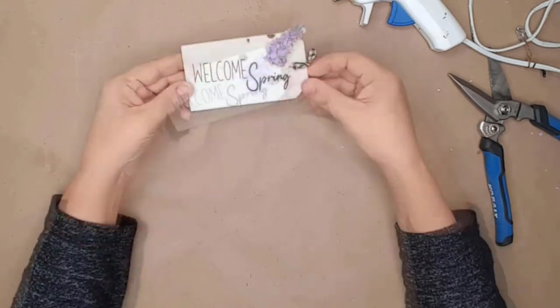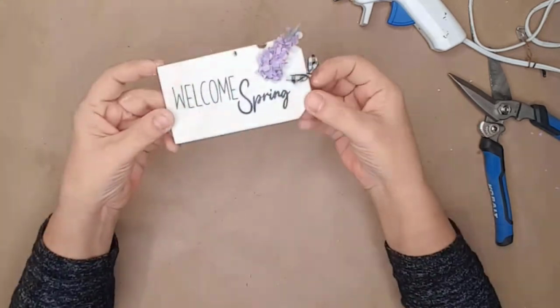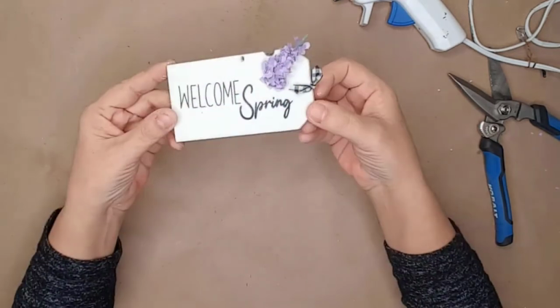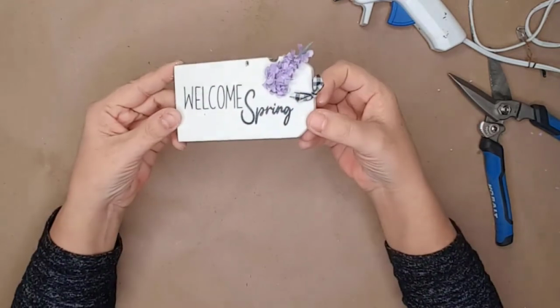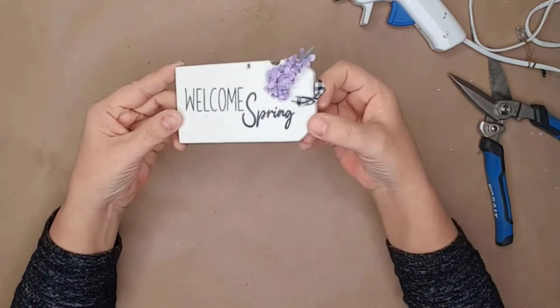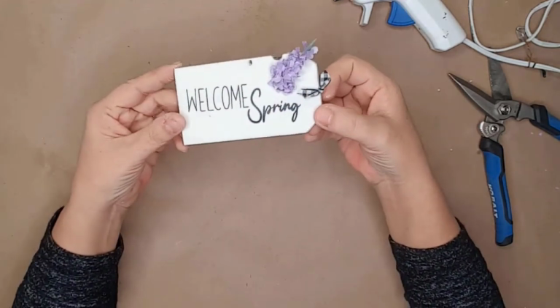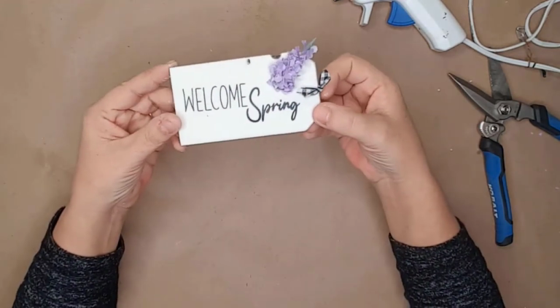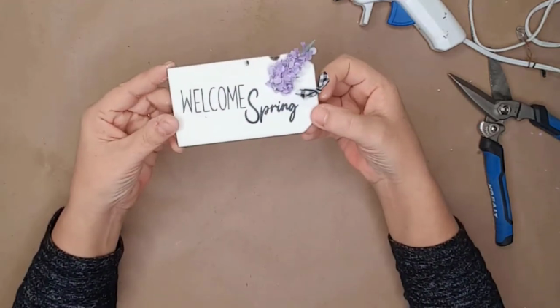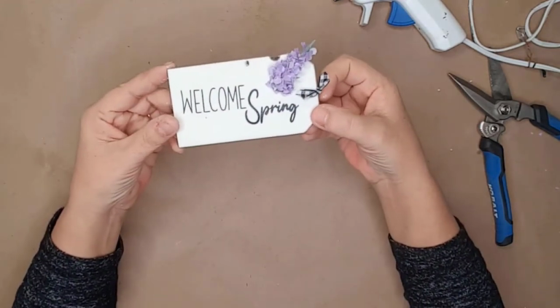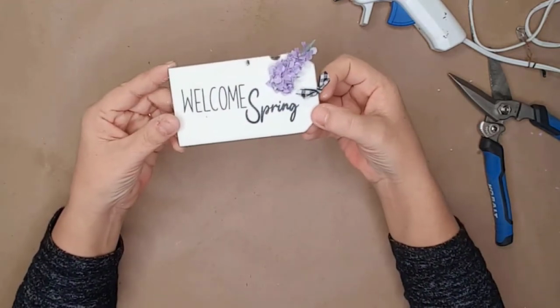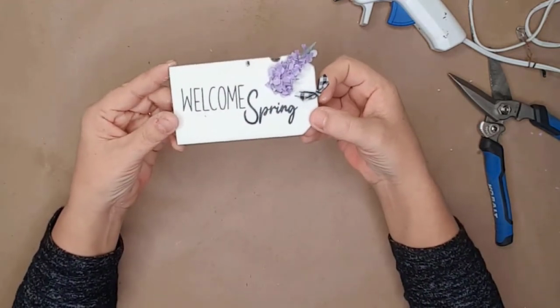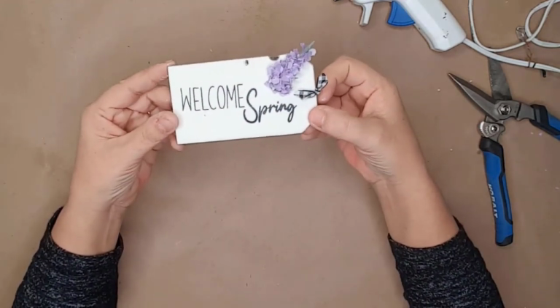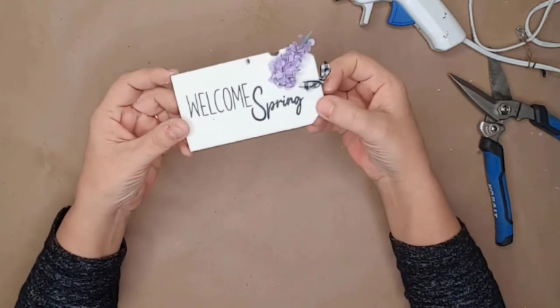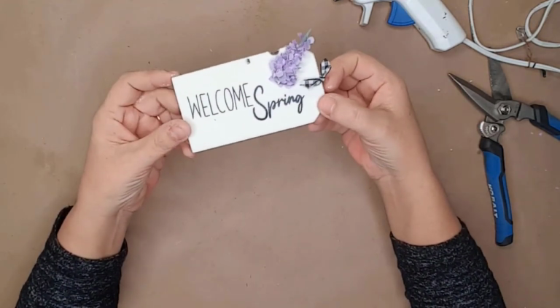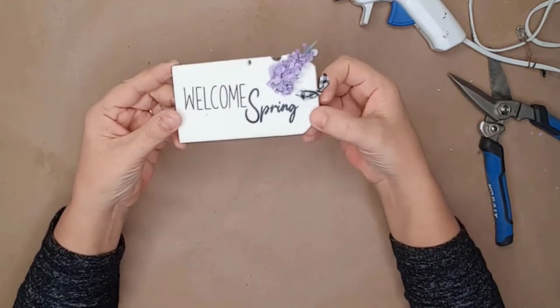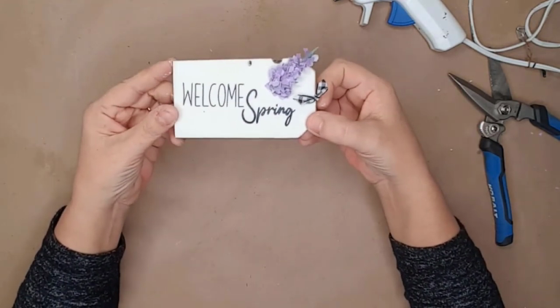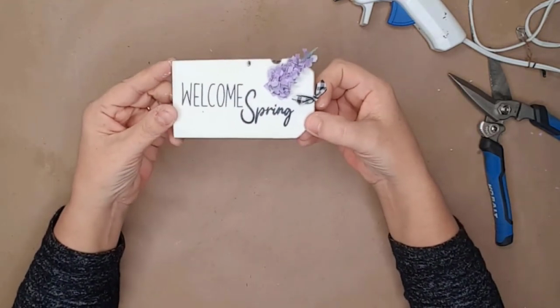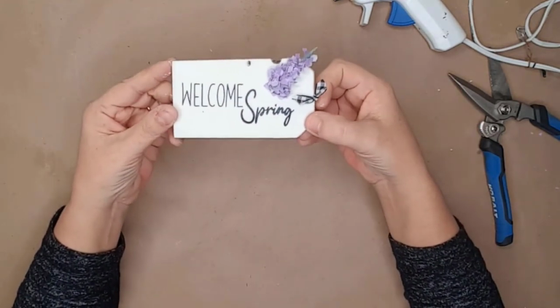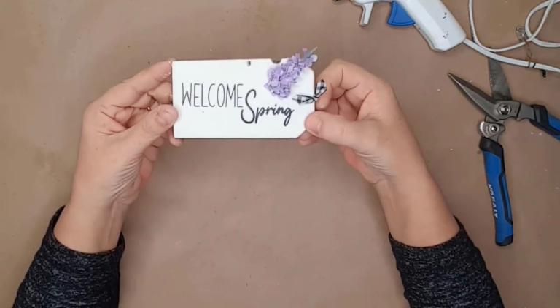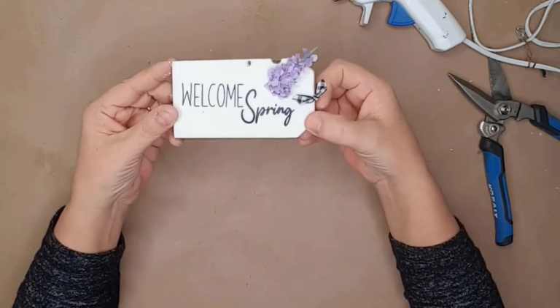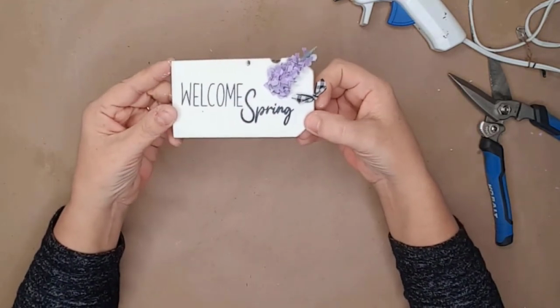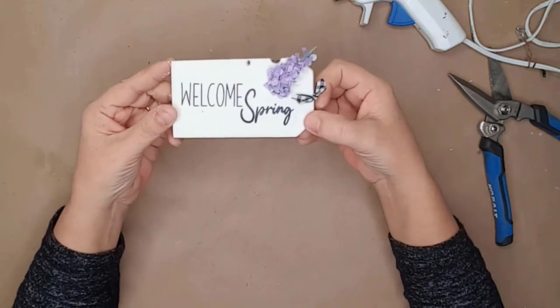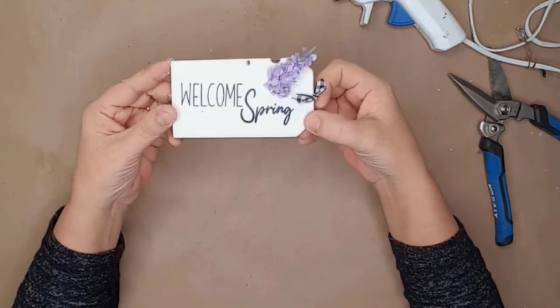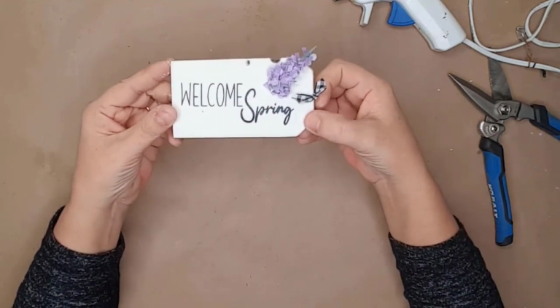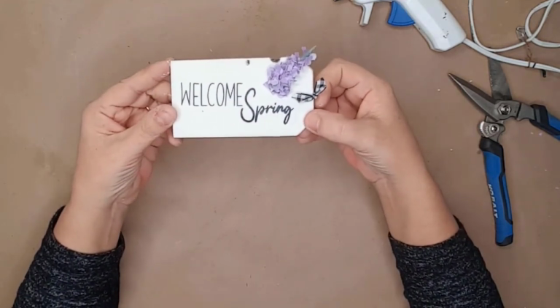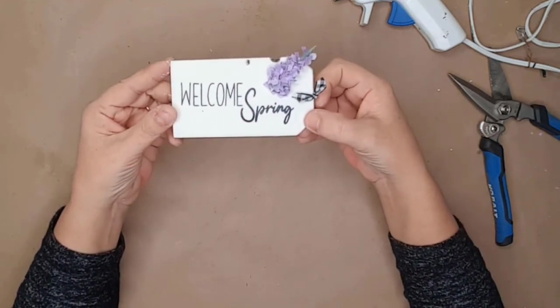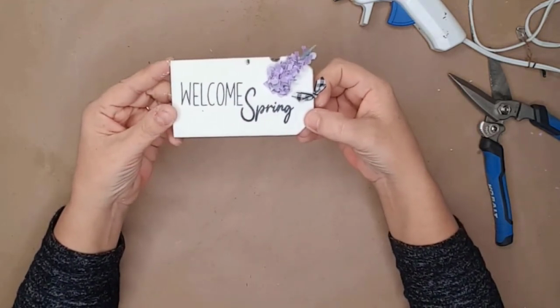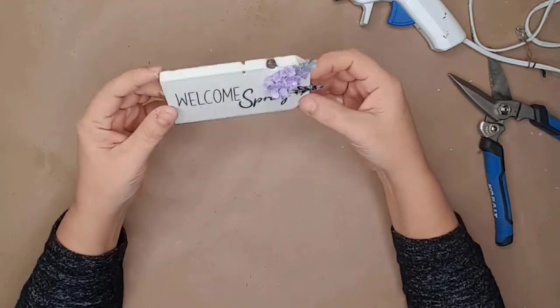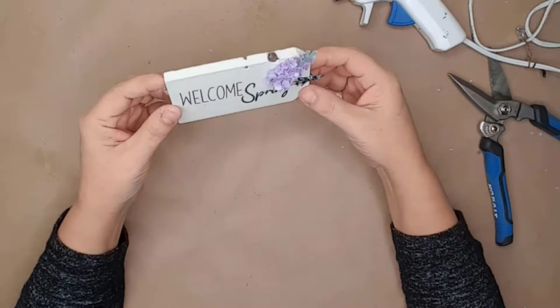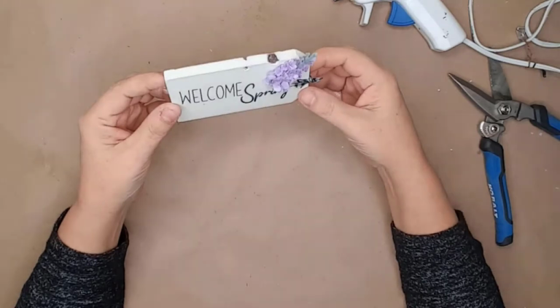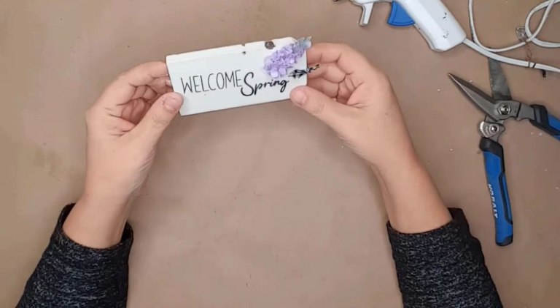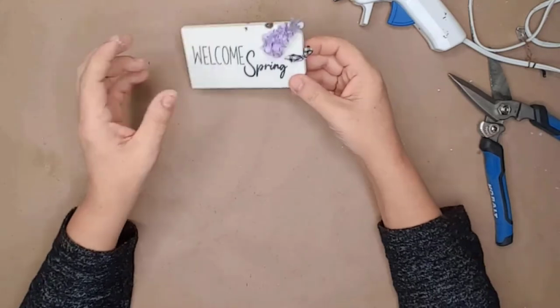And just look at how stinking cute this Welcome Spring tiered tray tag turned out!